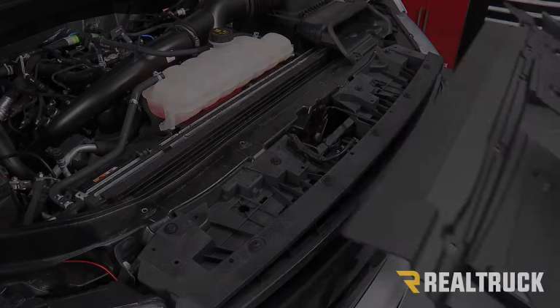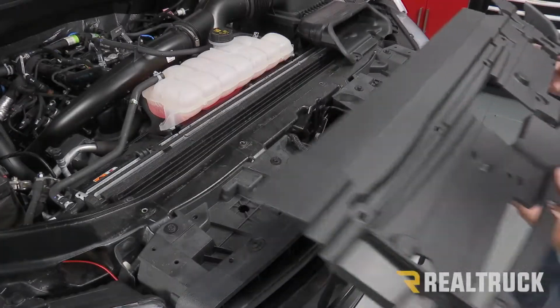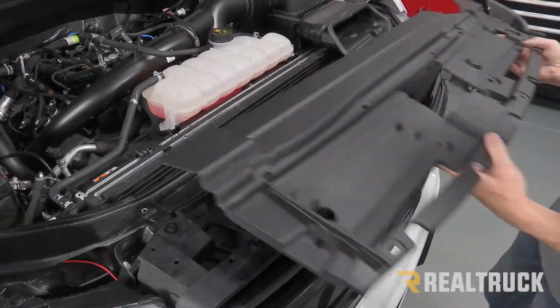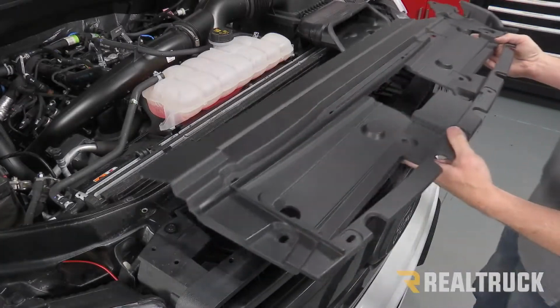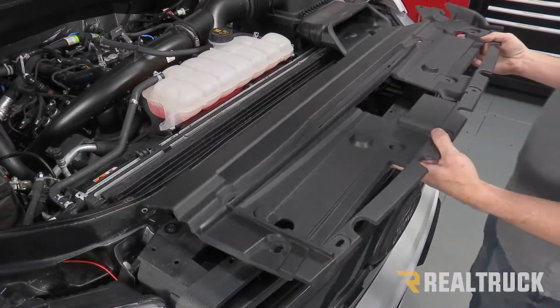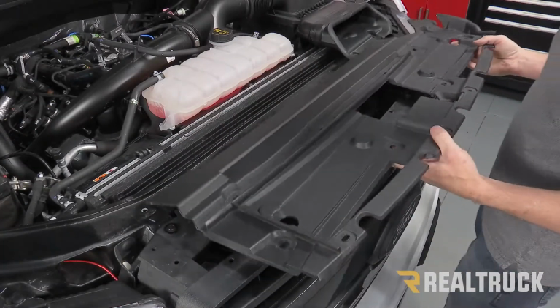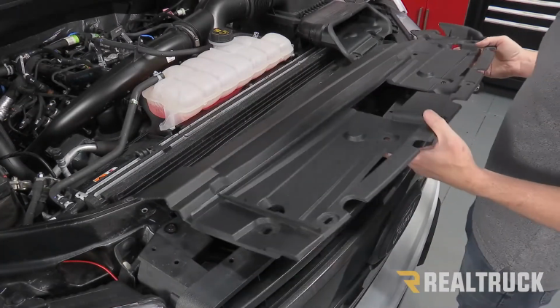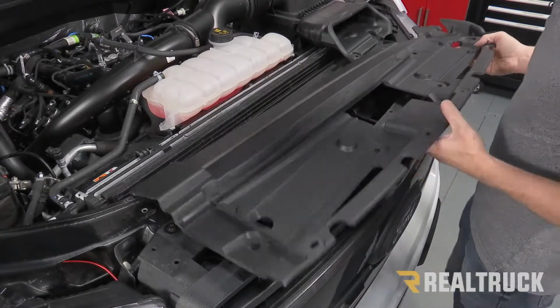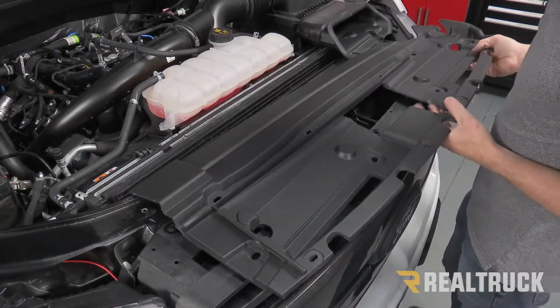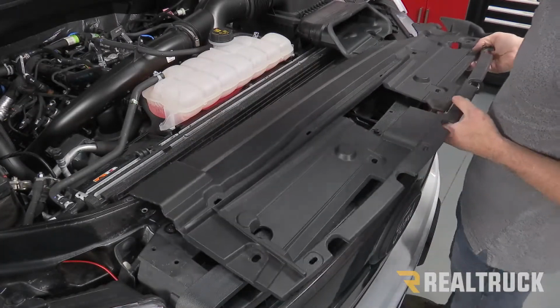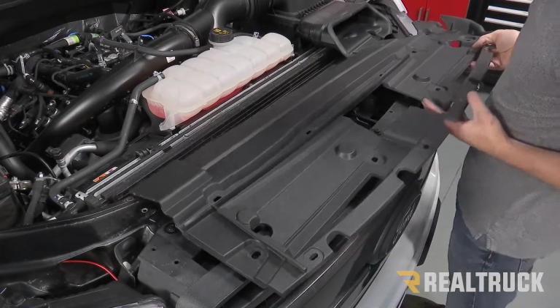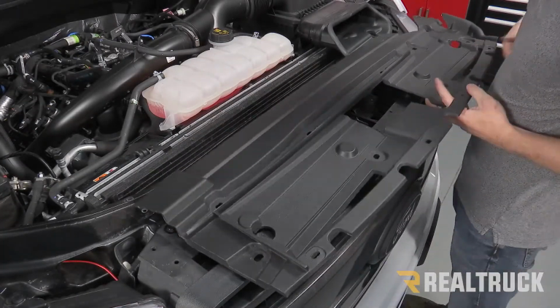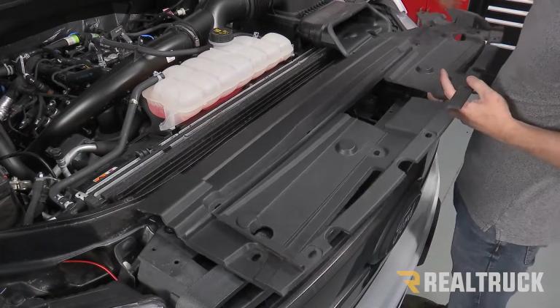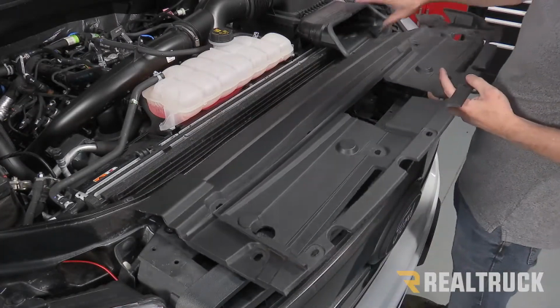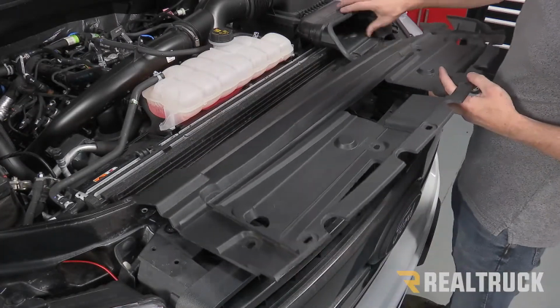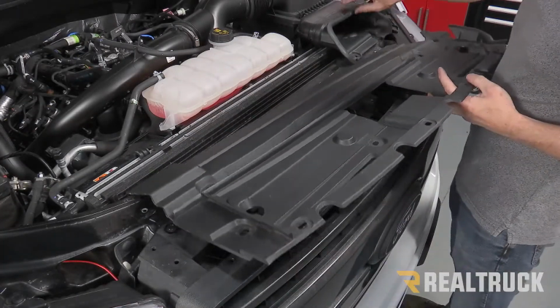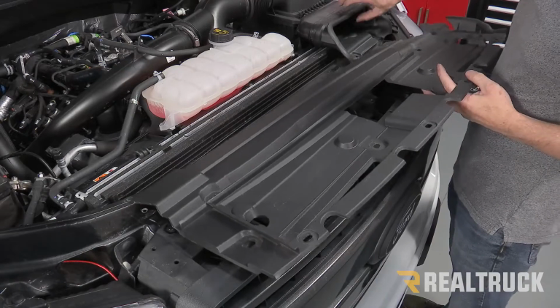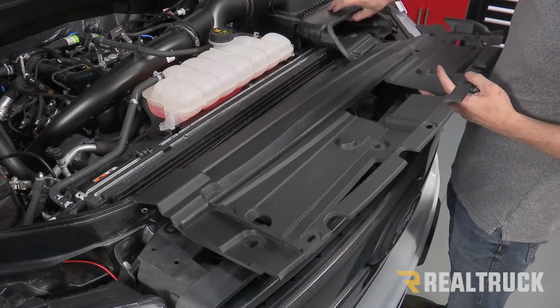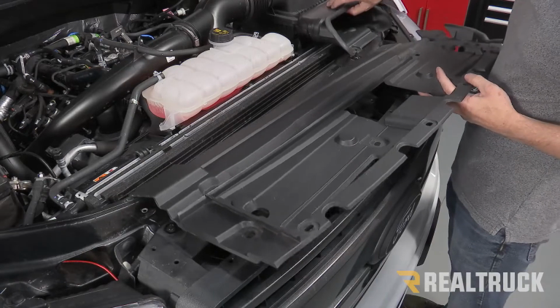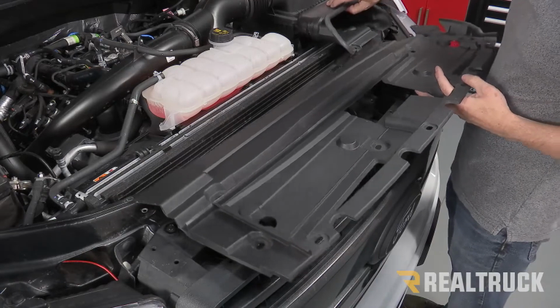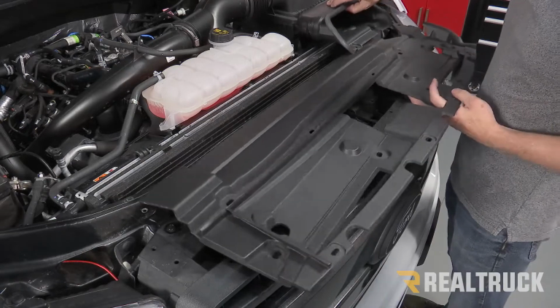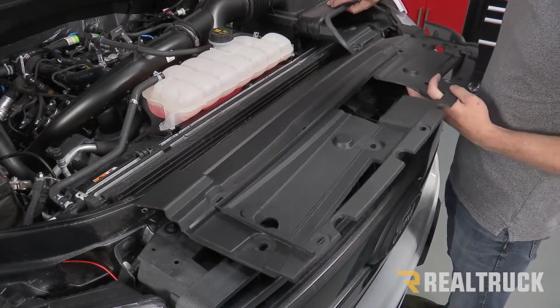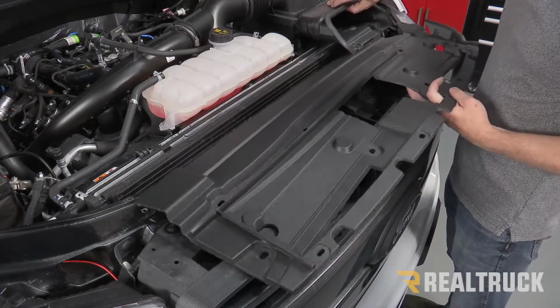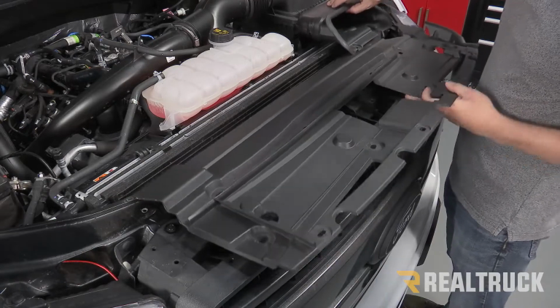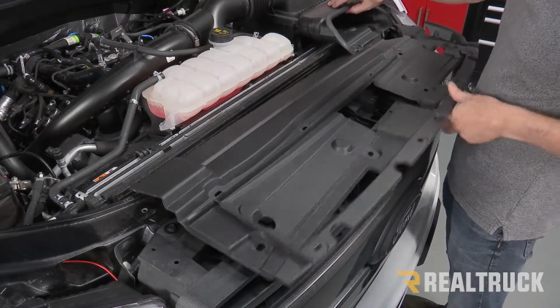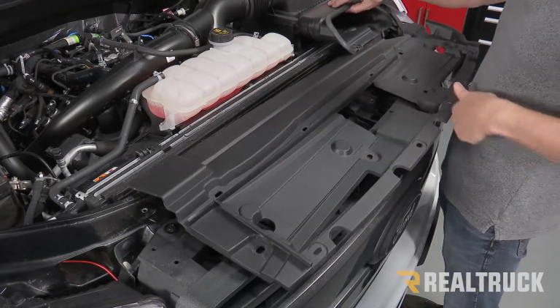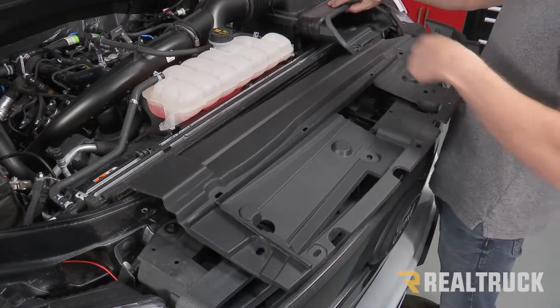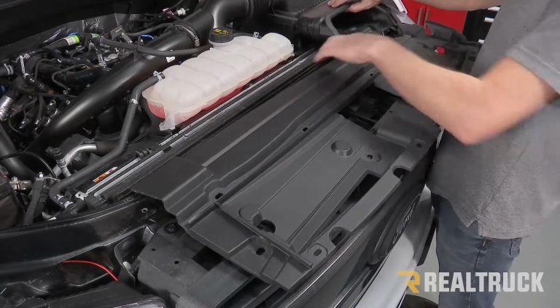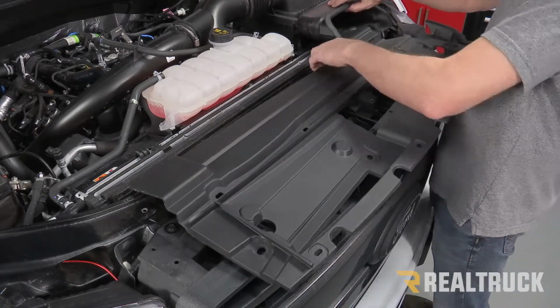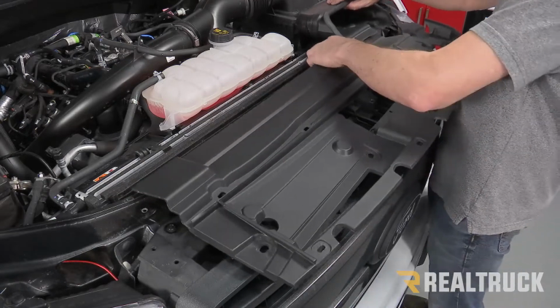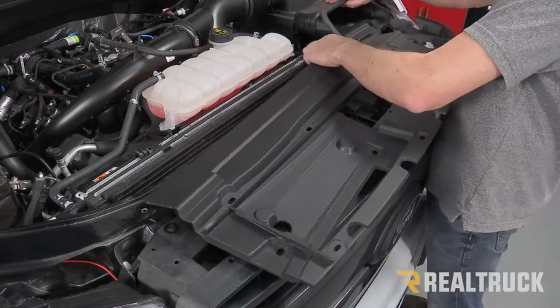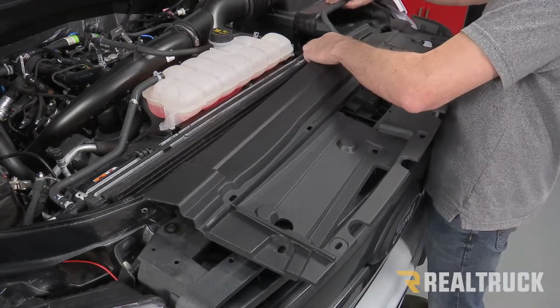Now we're going to go ahead and reattach the shroud with the factory push pins exactly the same way it came off.